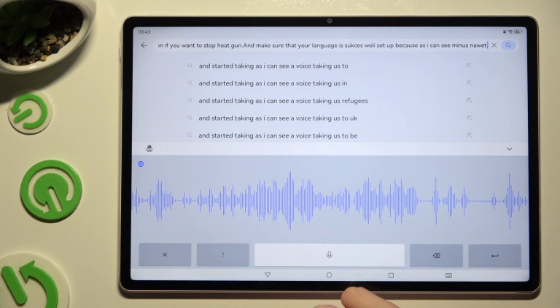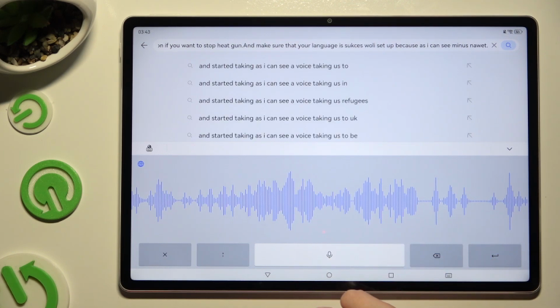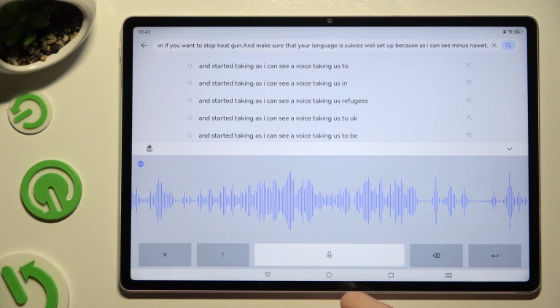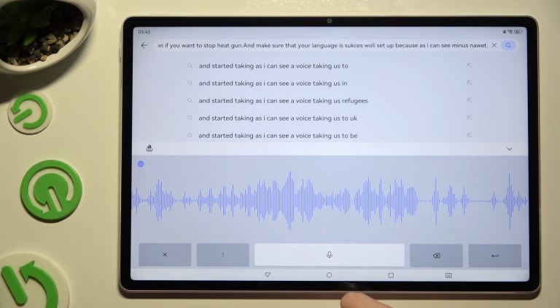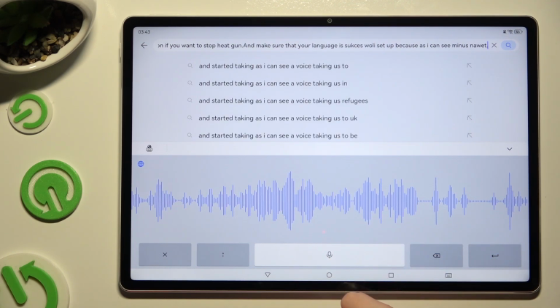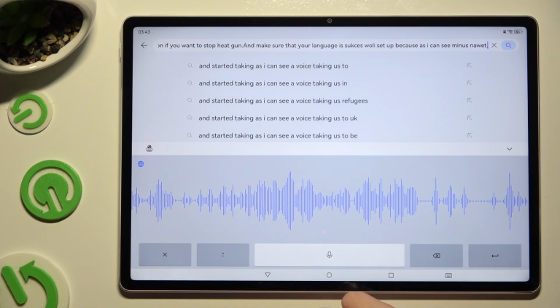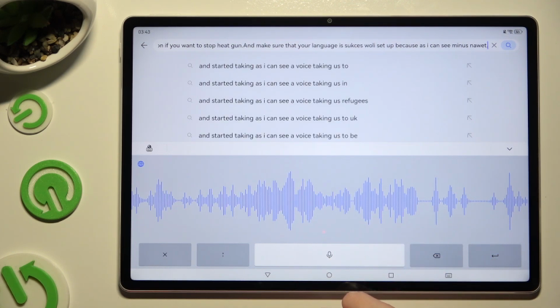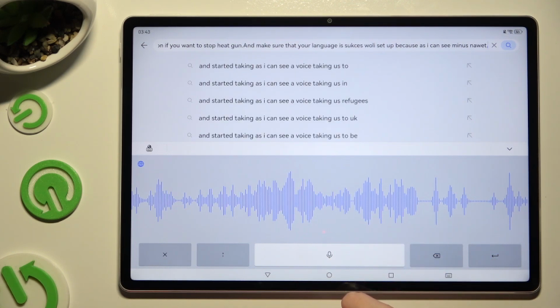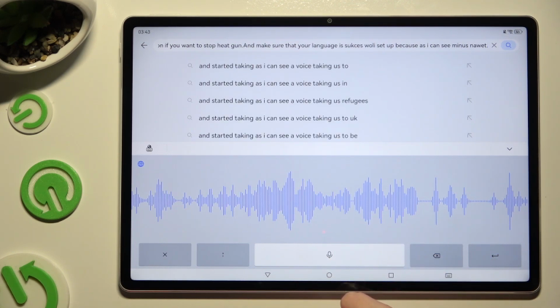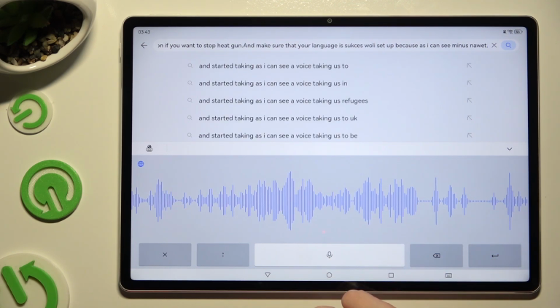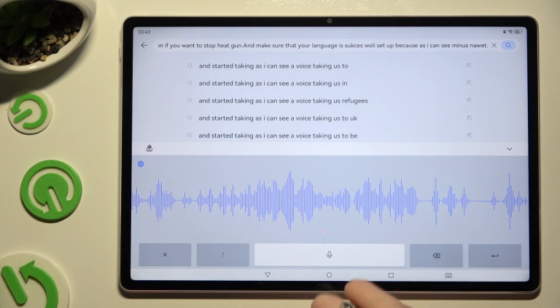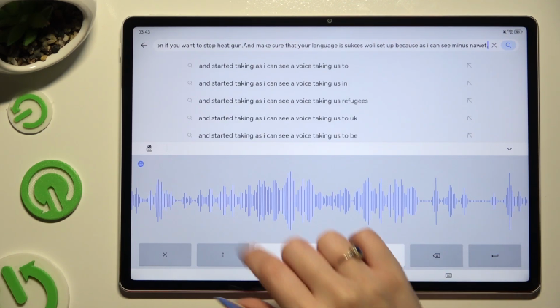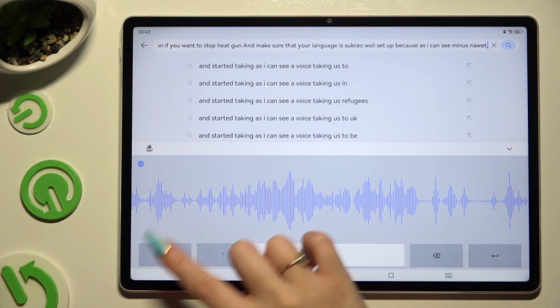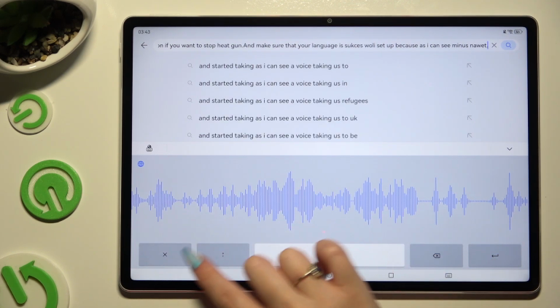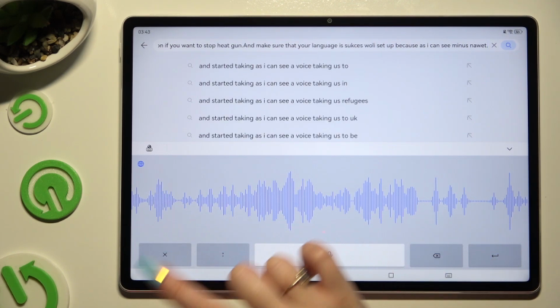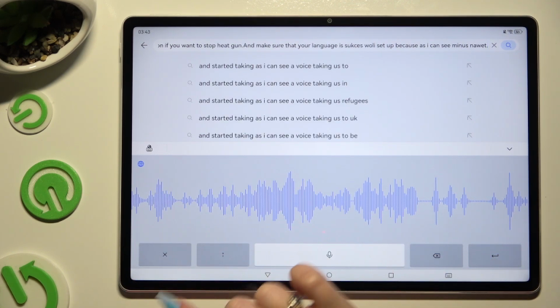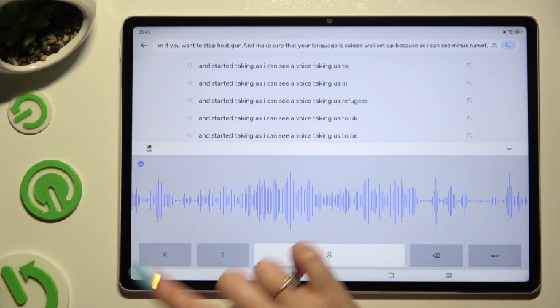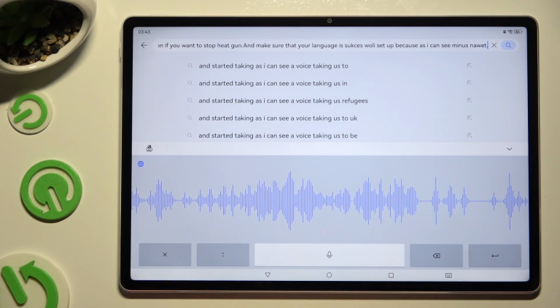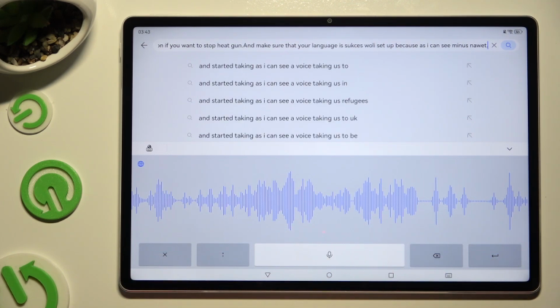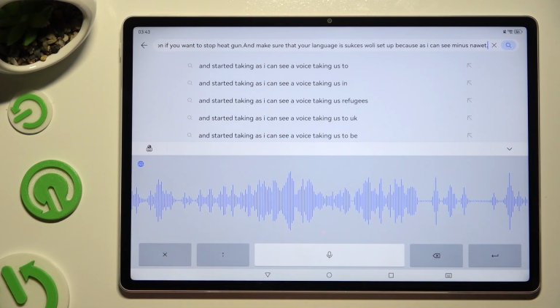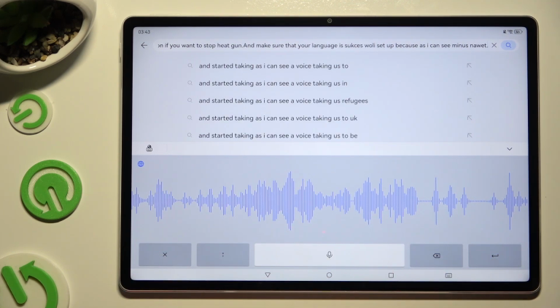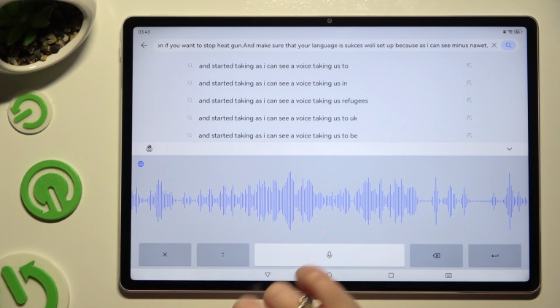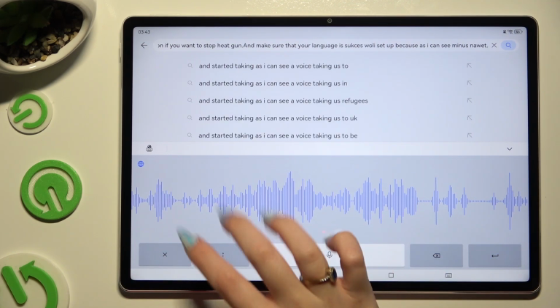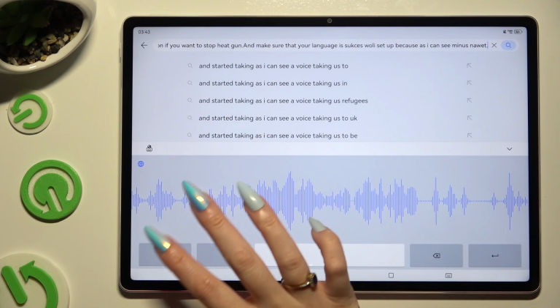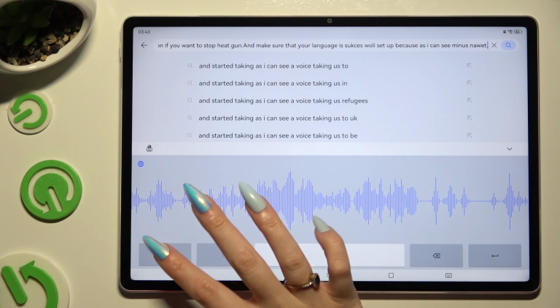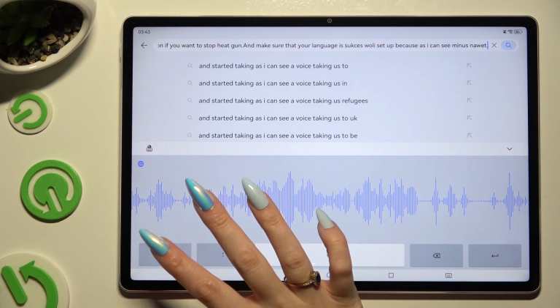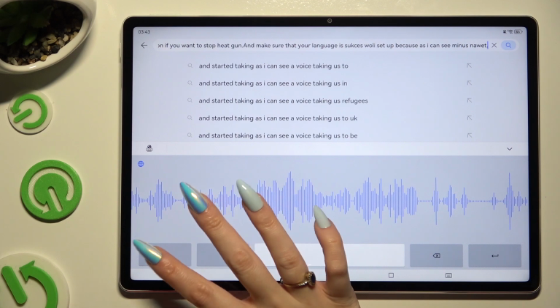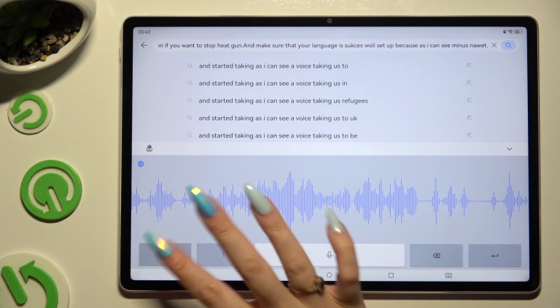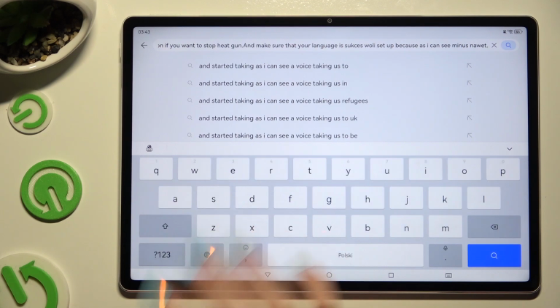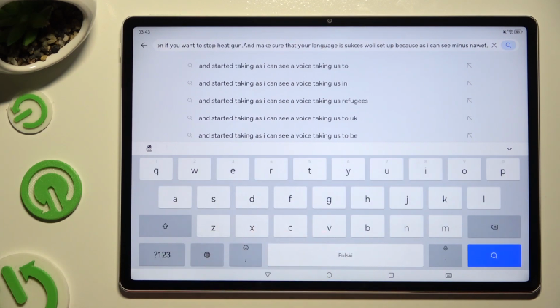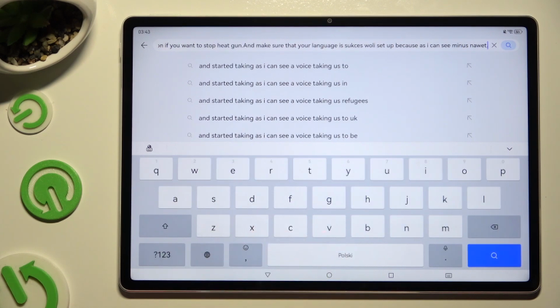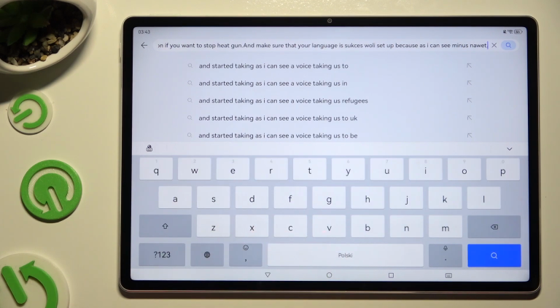If you want to exit your keyboard, click on the X at the bottom left corner.